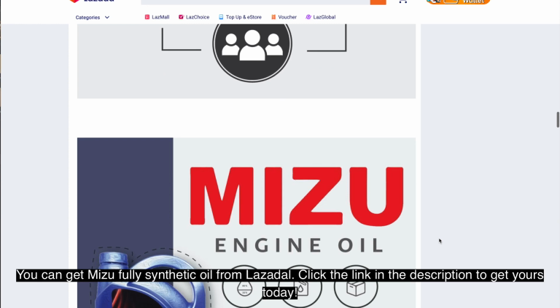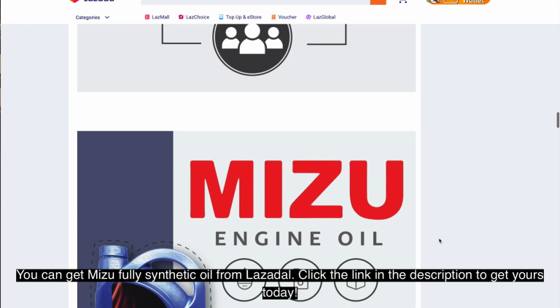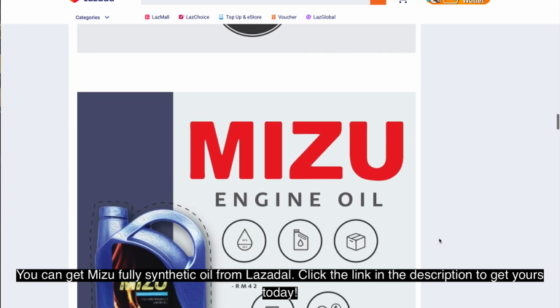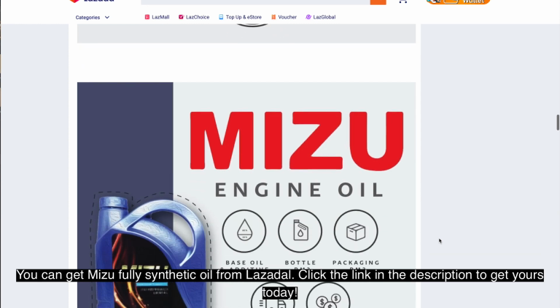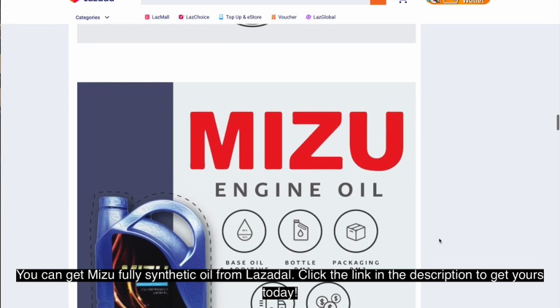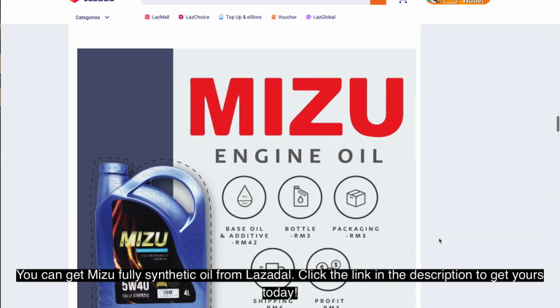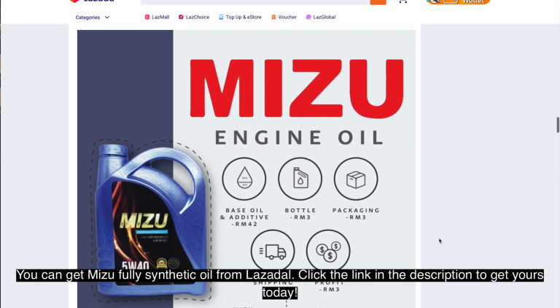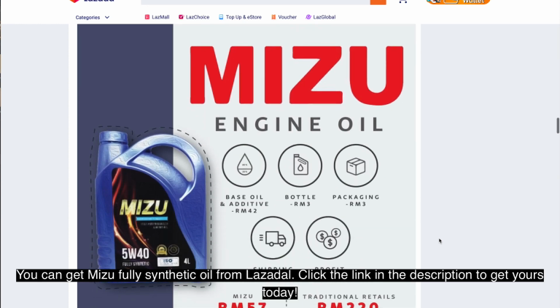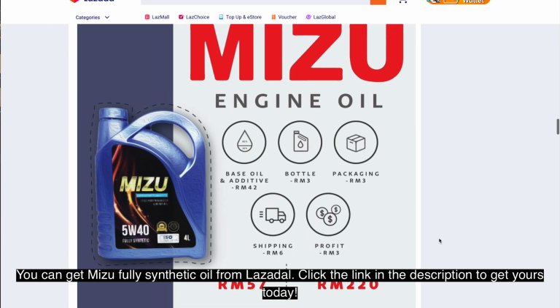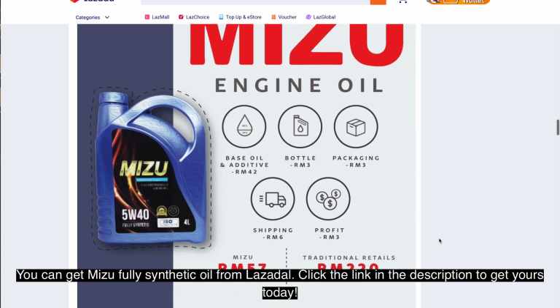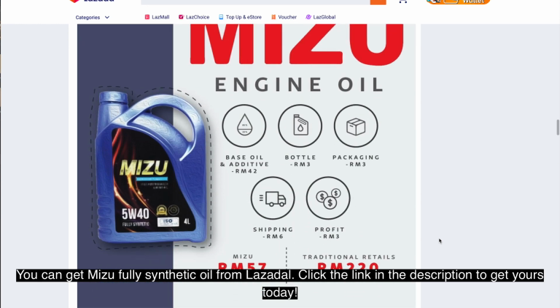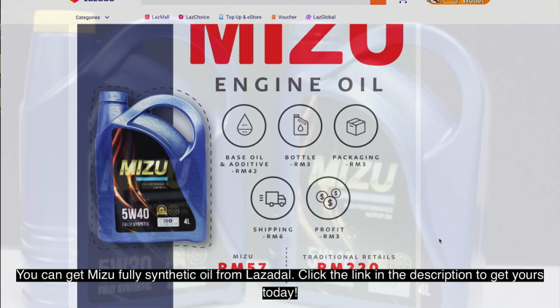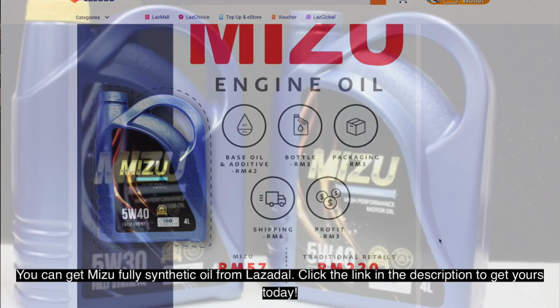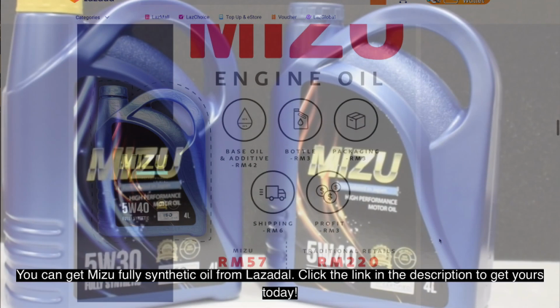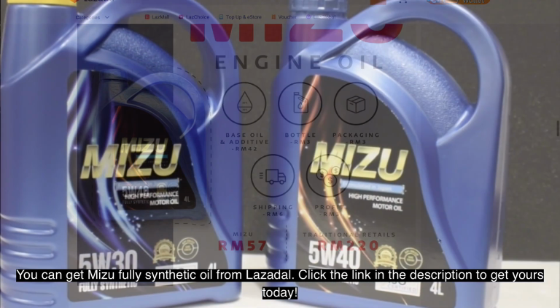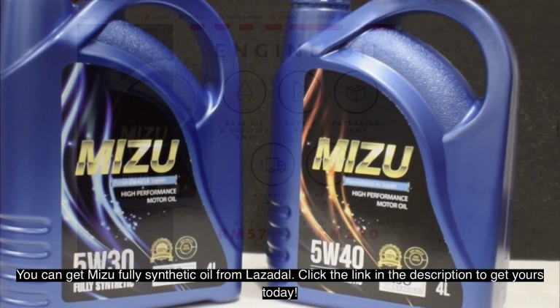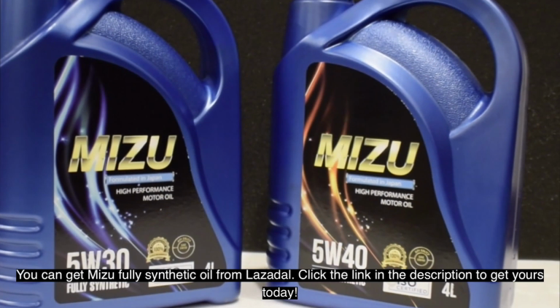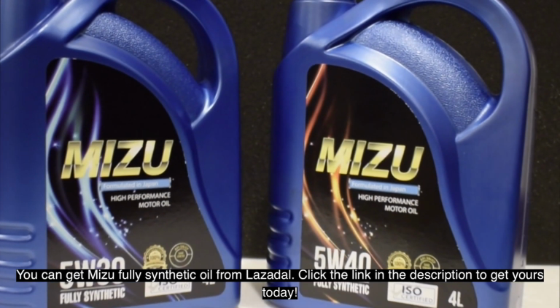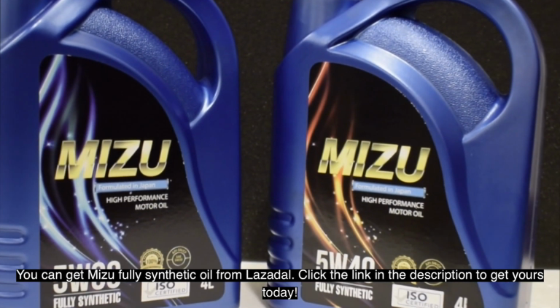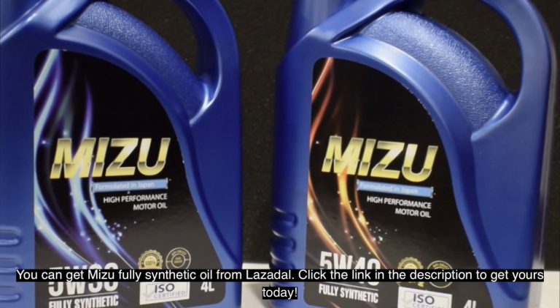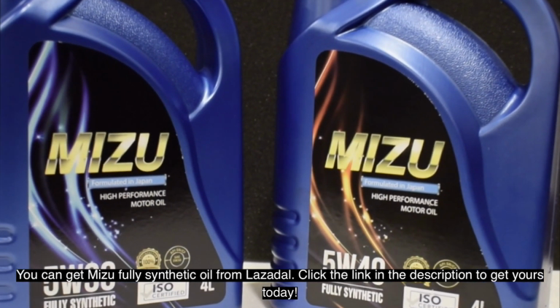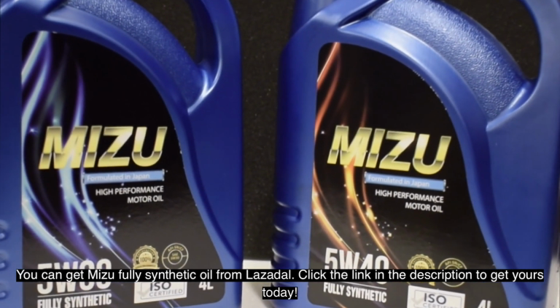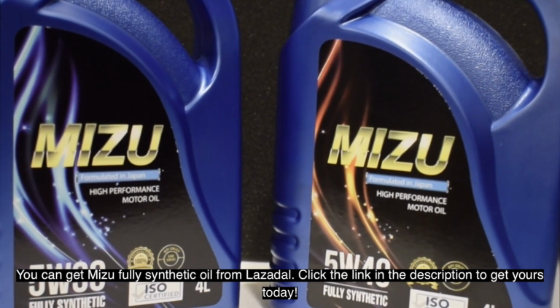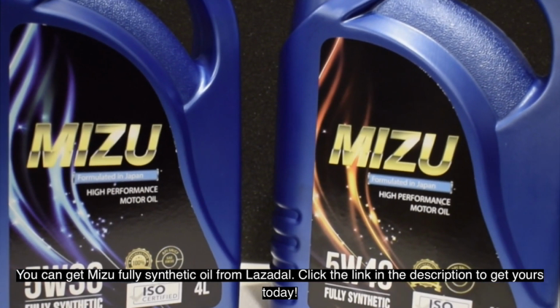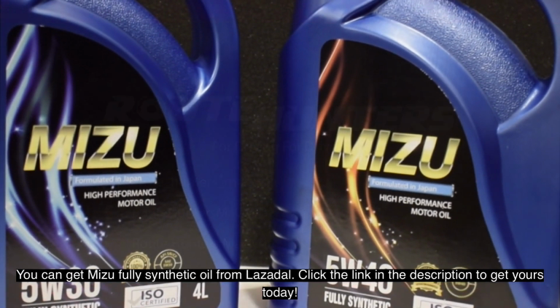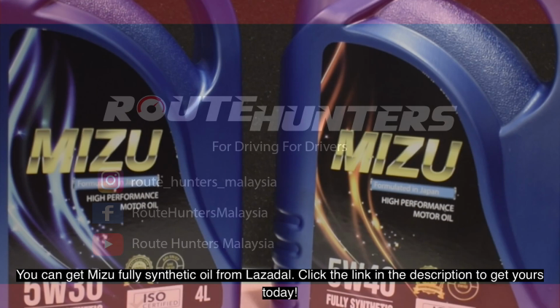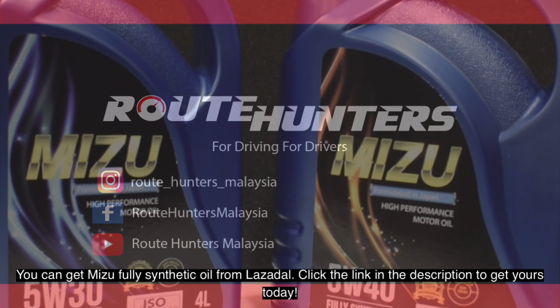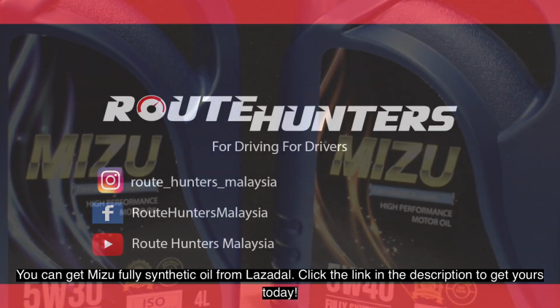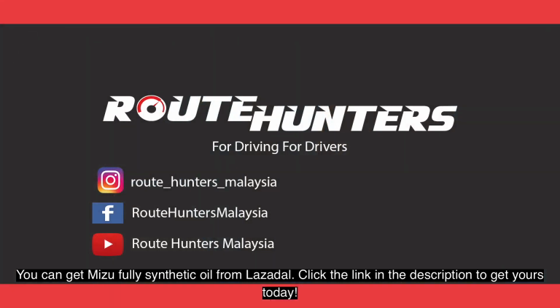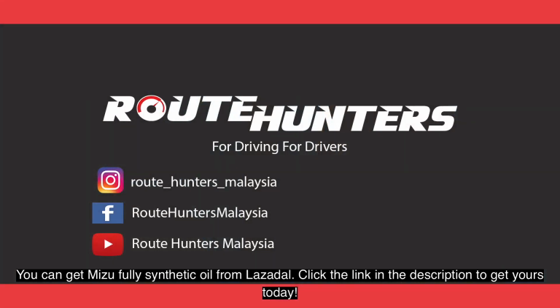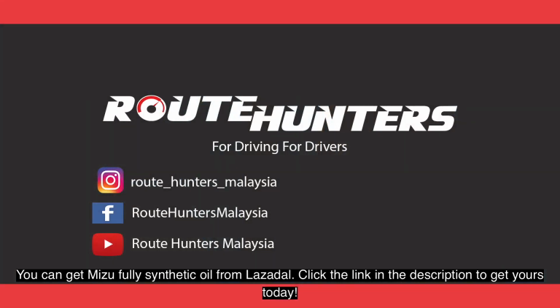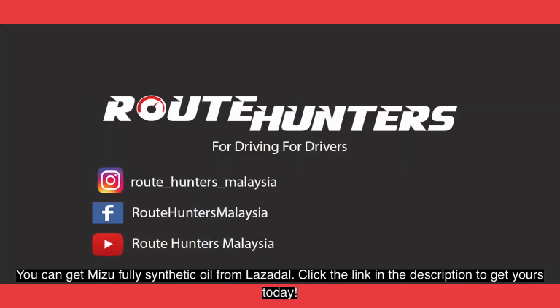You can get Mizo fully synthetic oil from Lazada. Click the link in the description to get yours today.